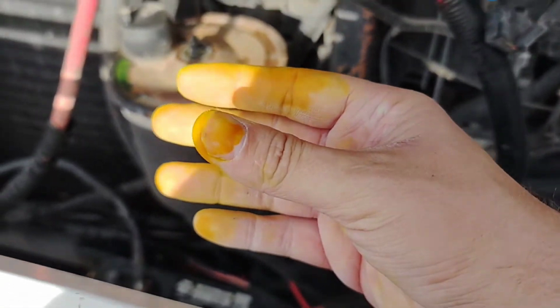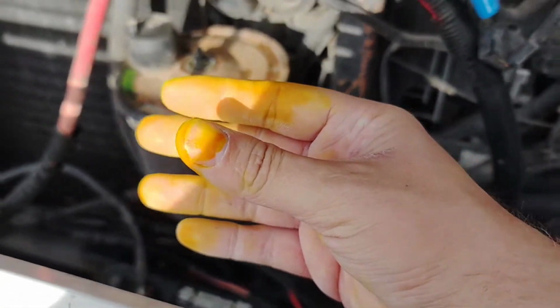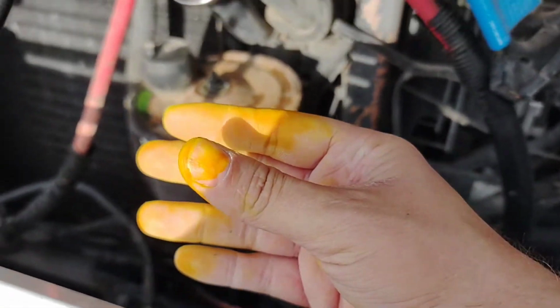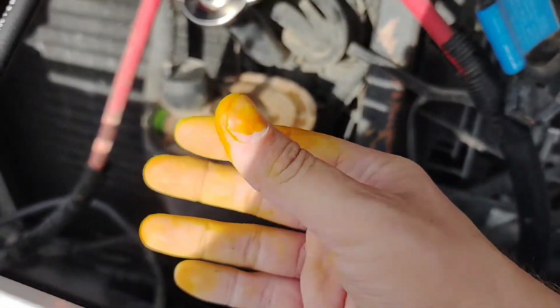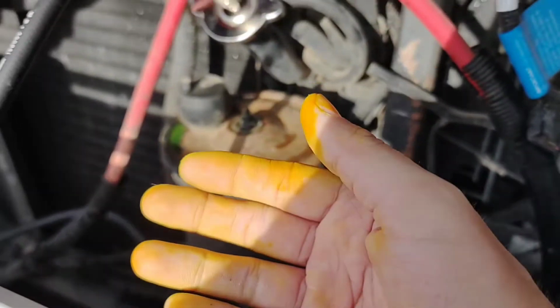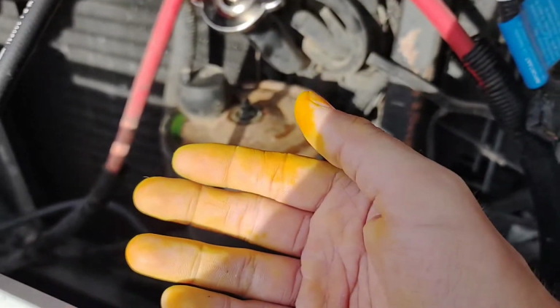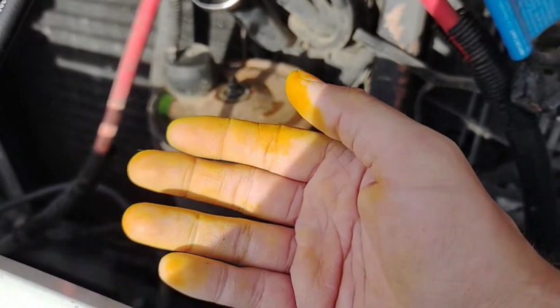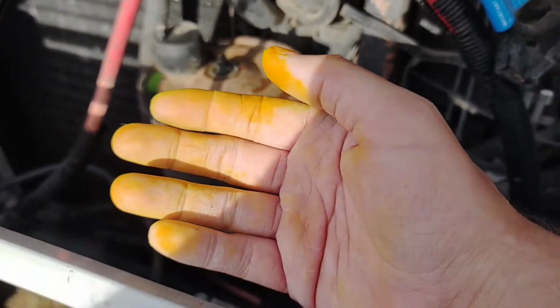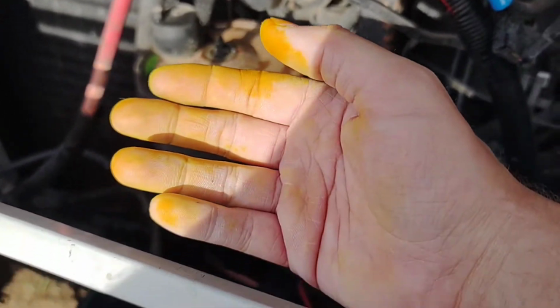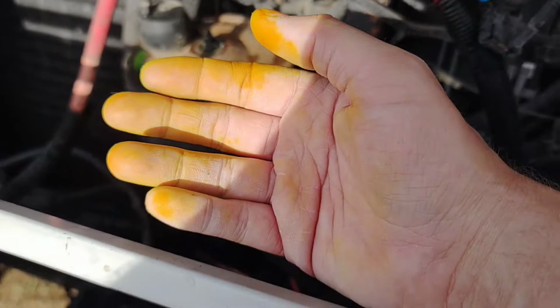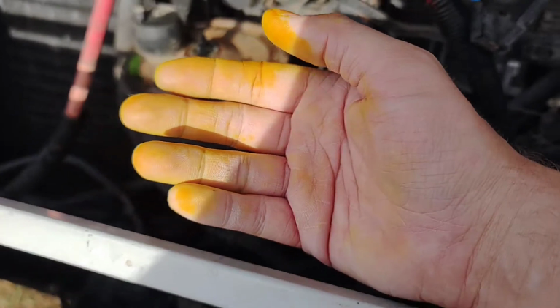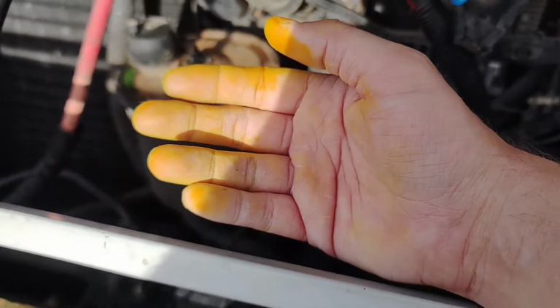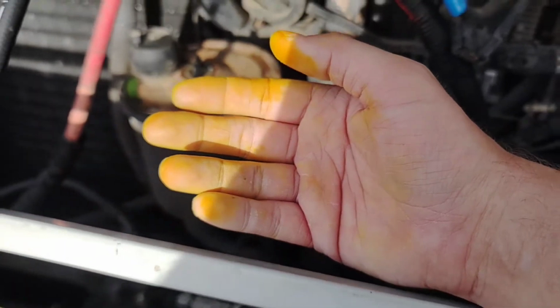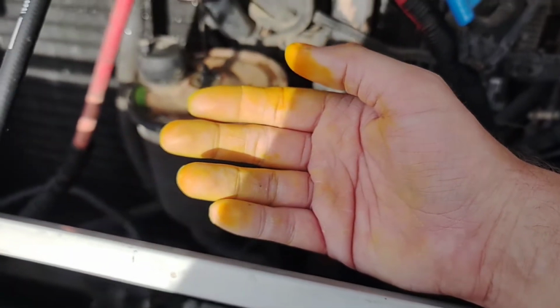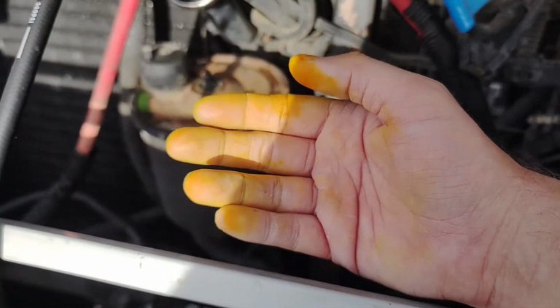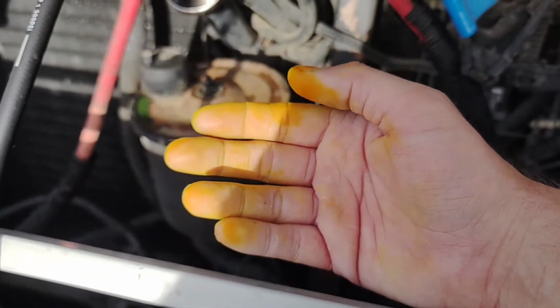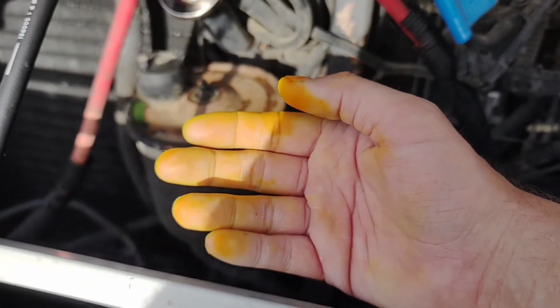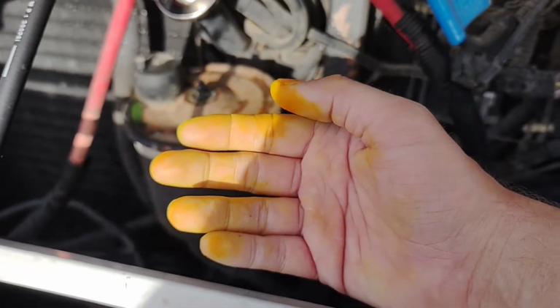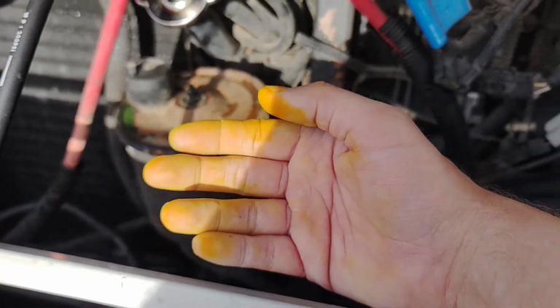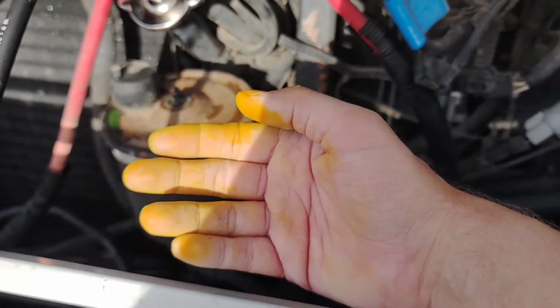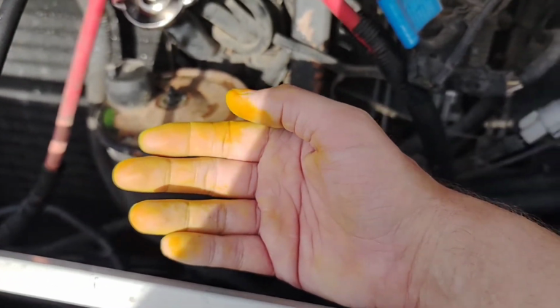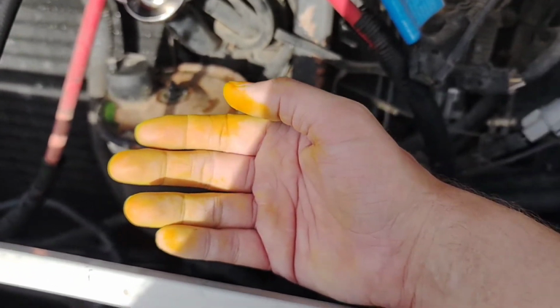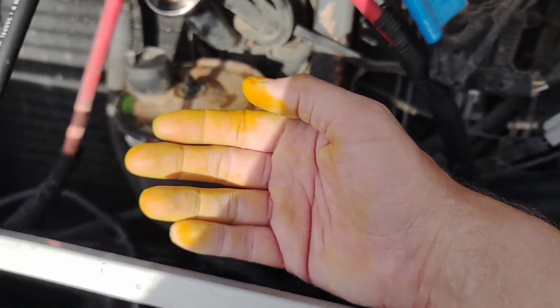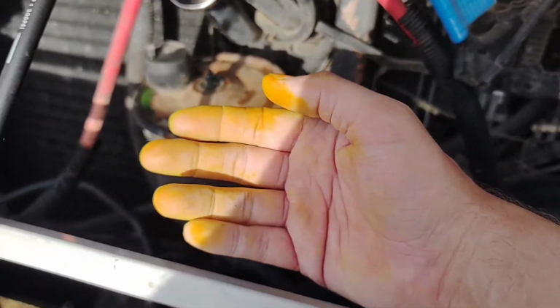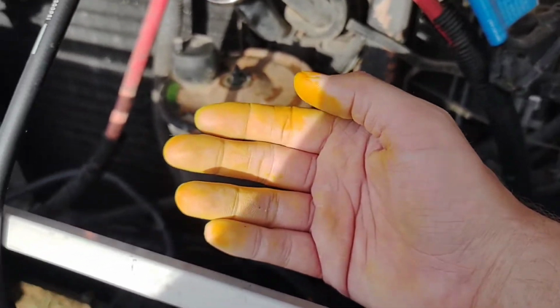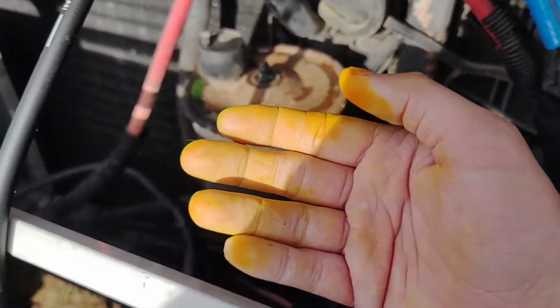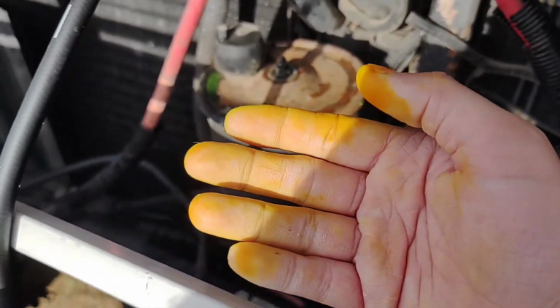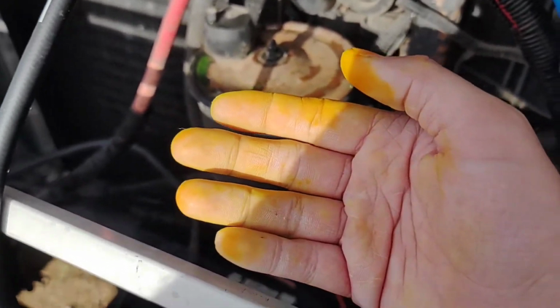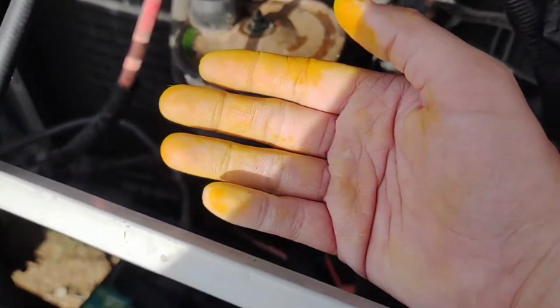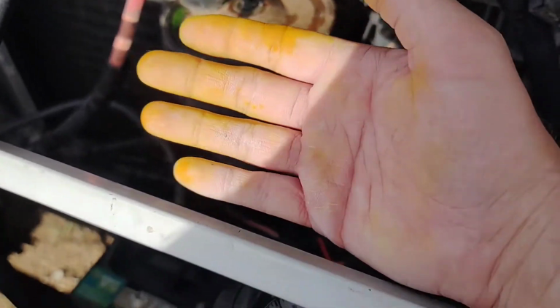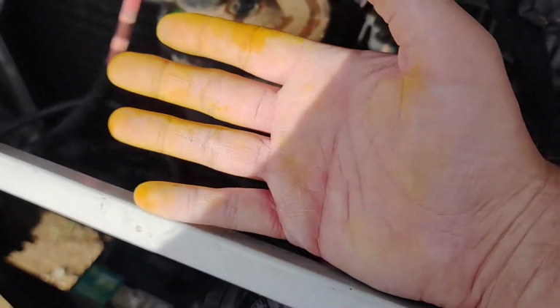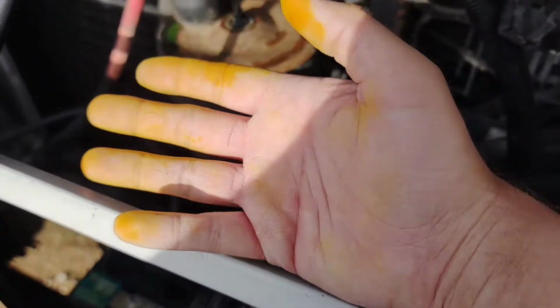Fun tip: if you want fluorescent green hands, order a case of this stuff and put it all over you.